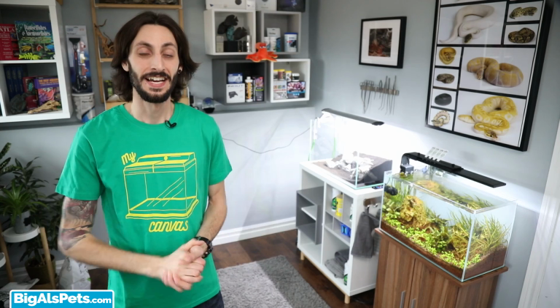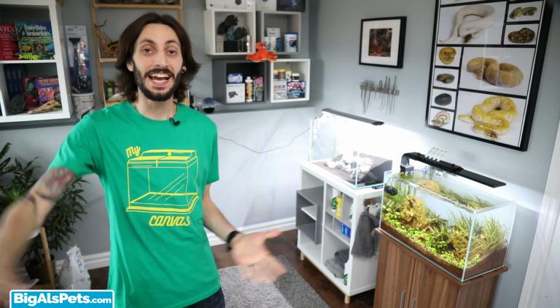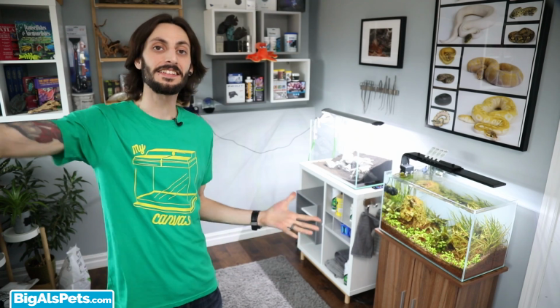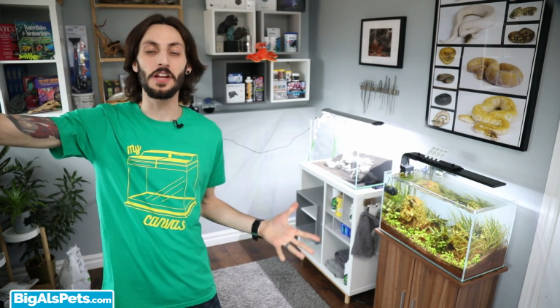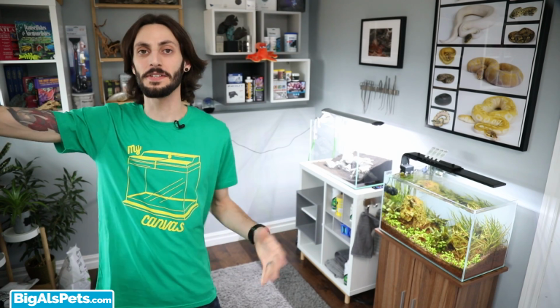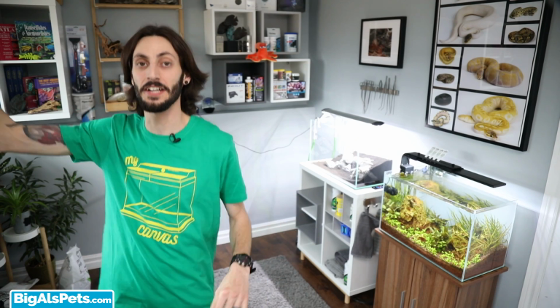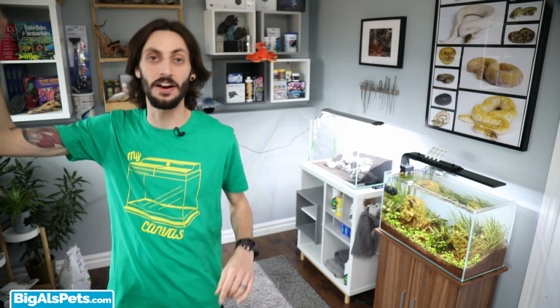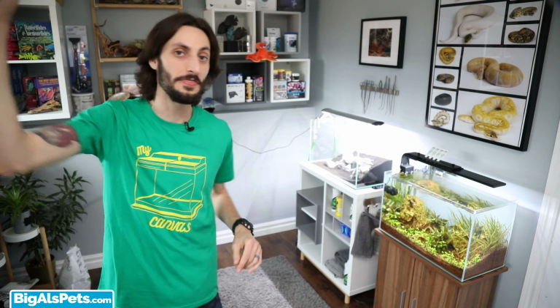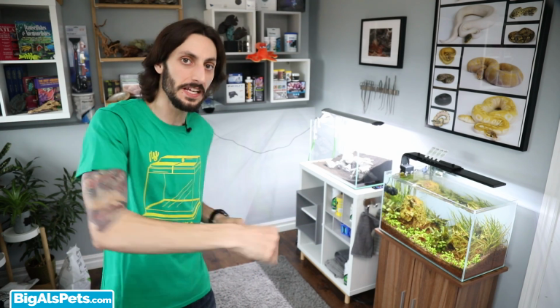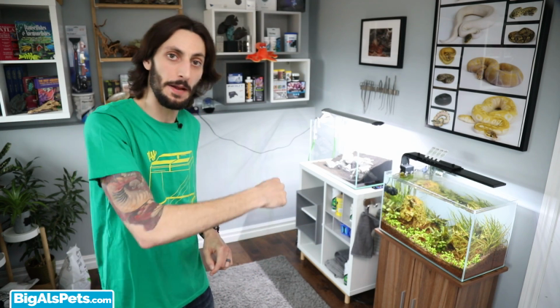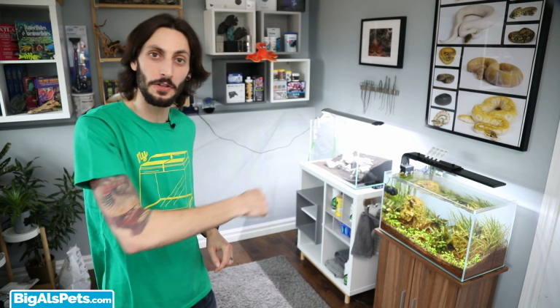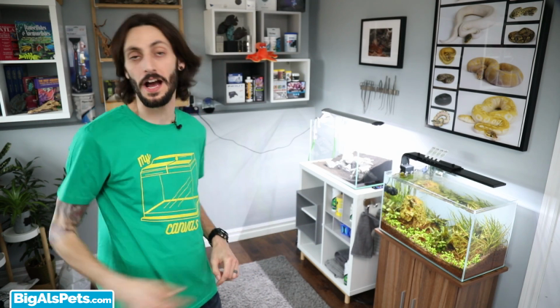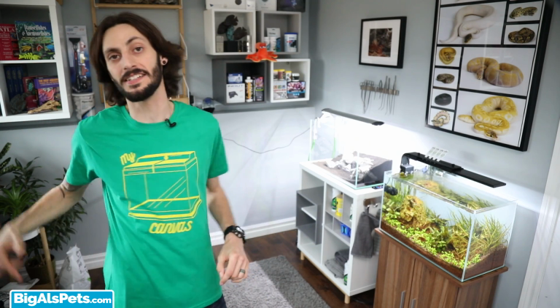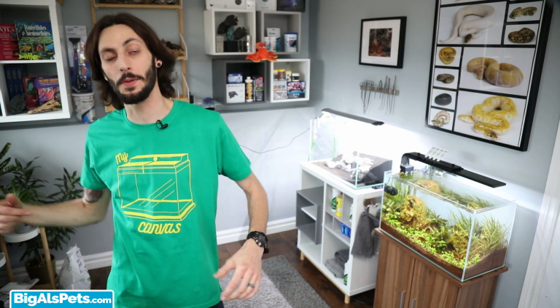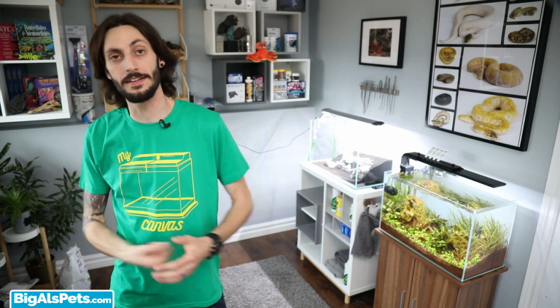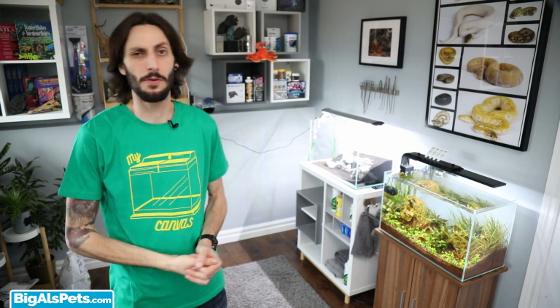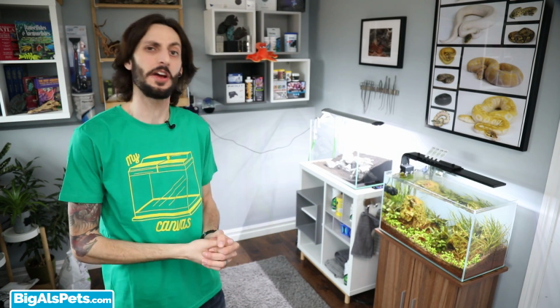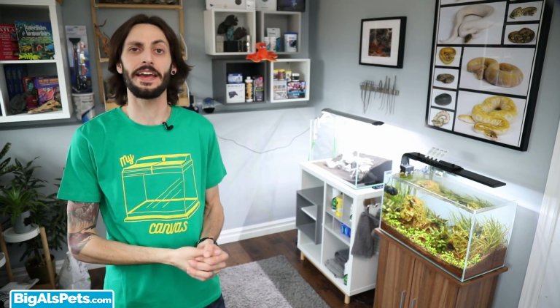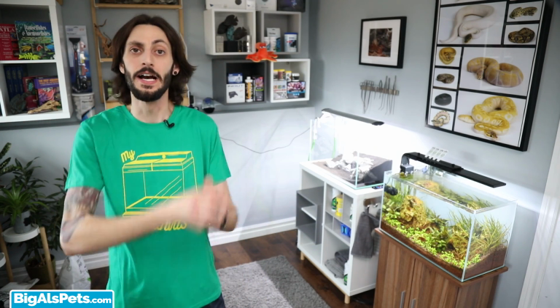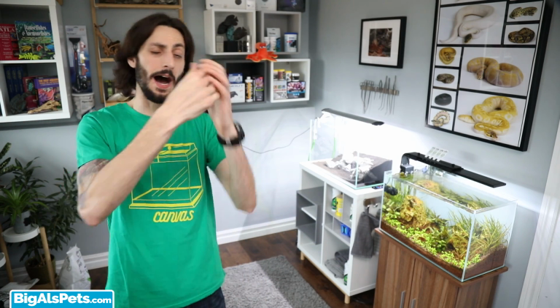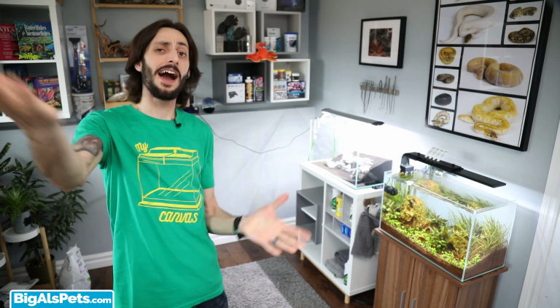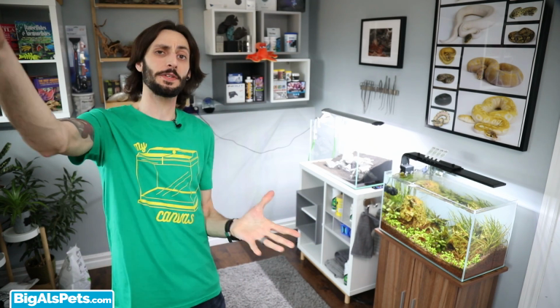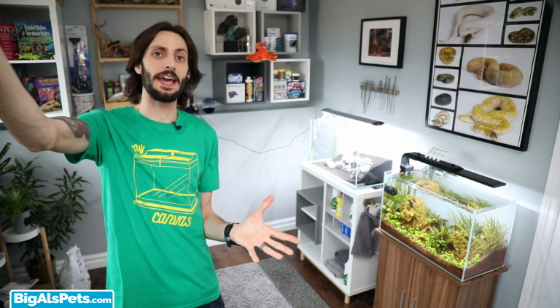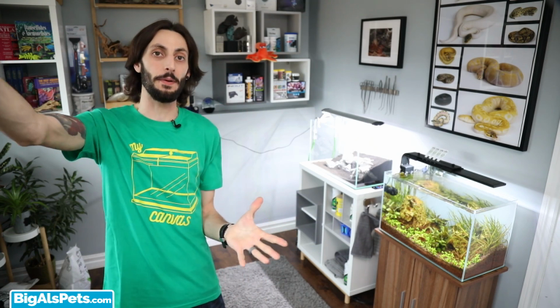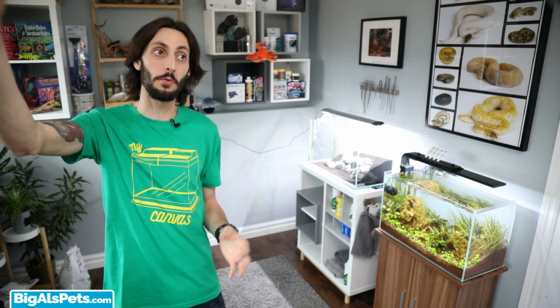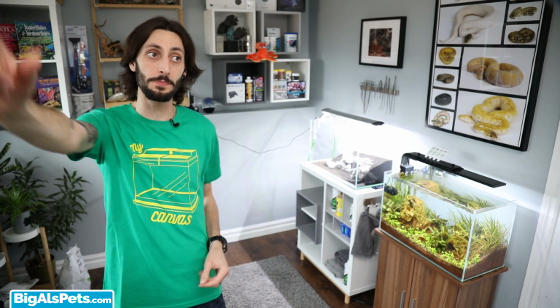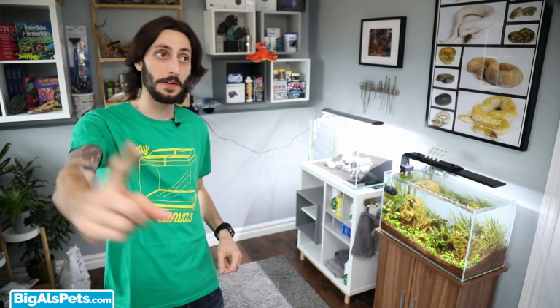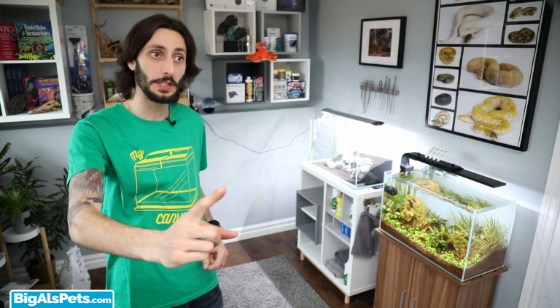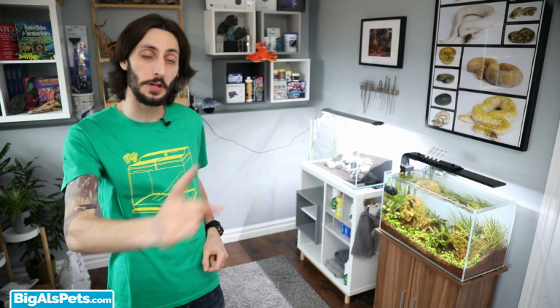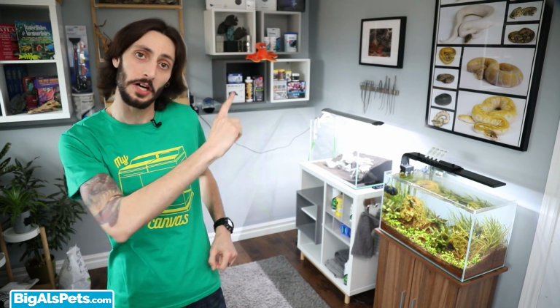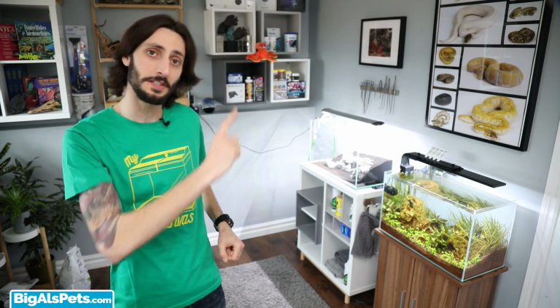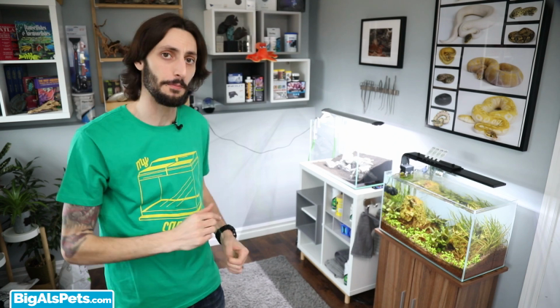Hey guys, it's Thomas here, and on this episode of the Hi-Tech Planet Tank, we're talking aquascape, and more specifically the hardscape — rocks, because I used stone again.